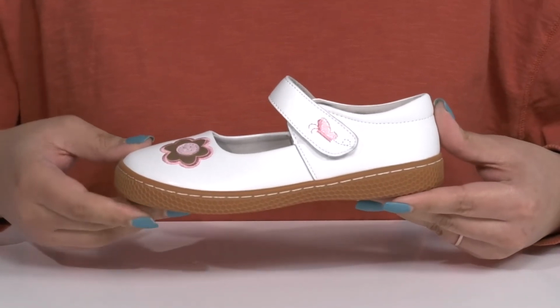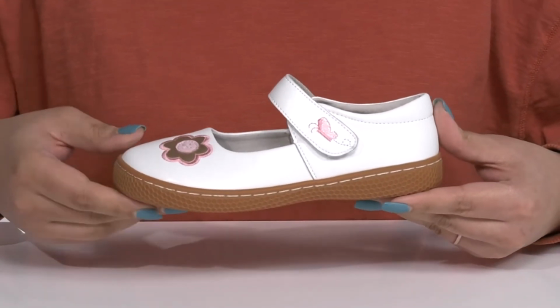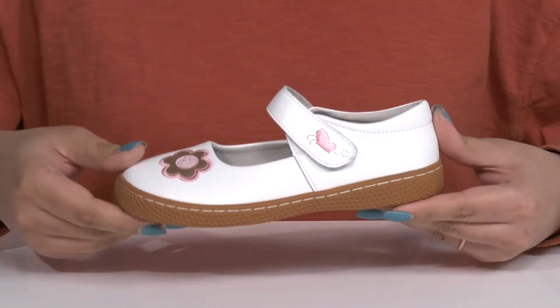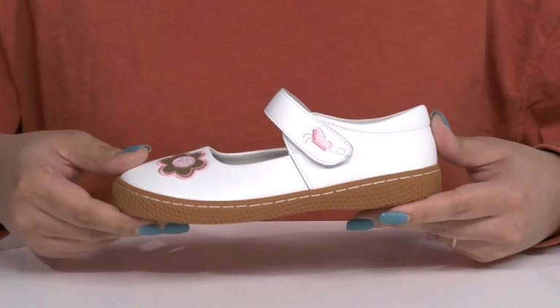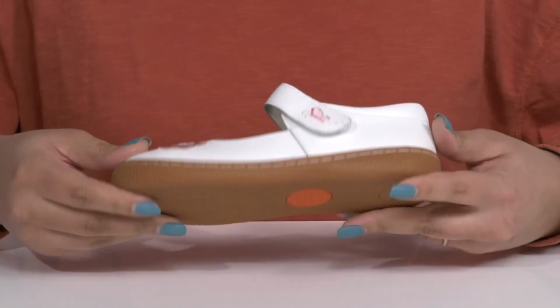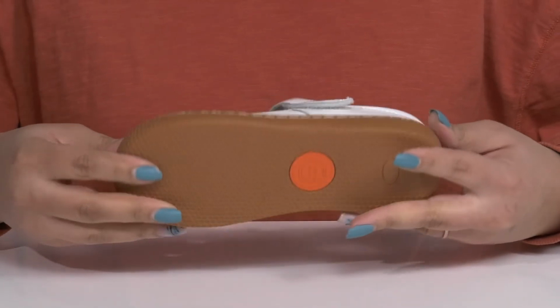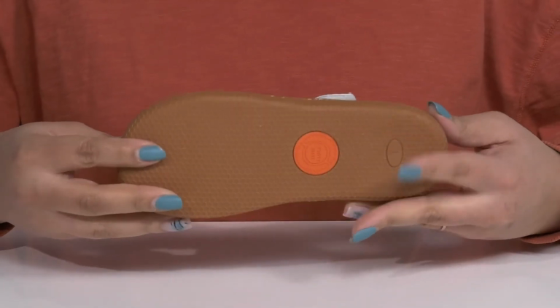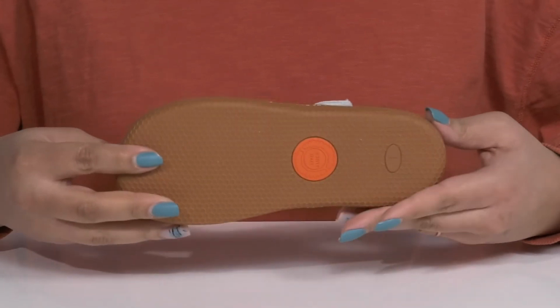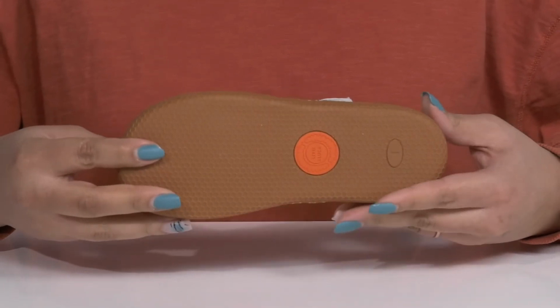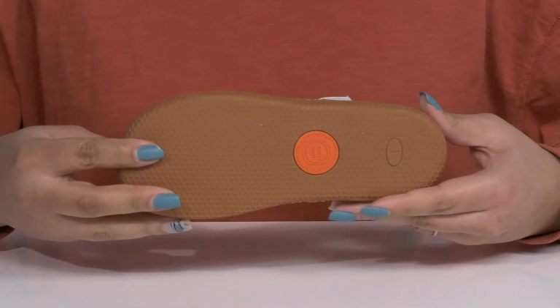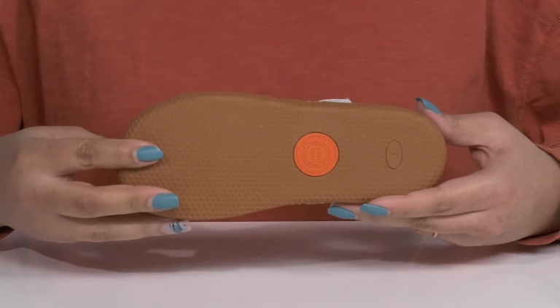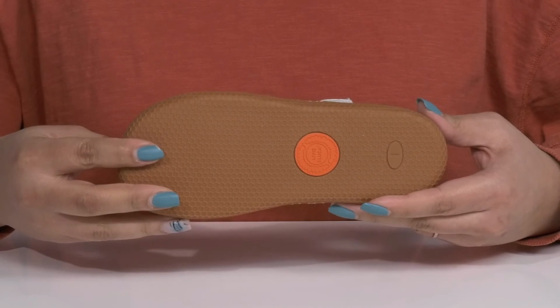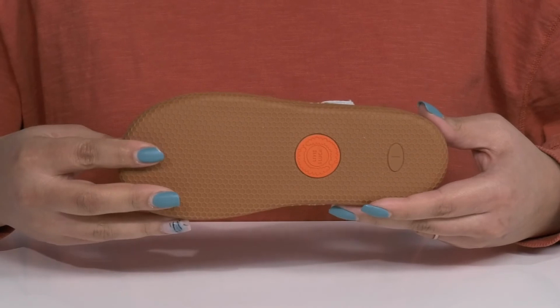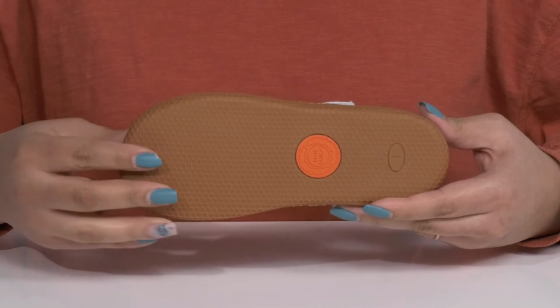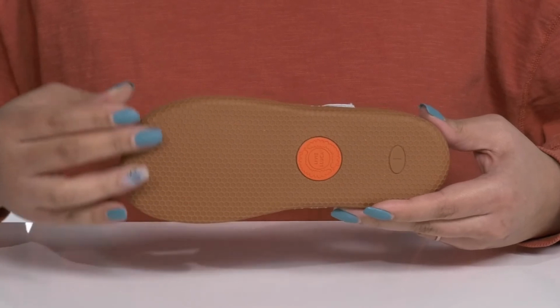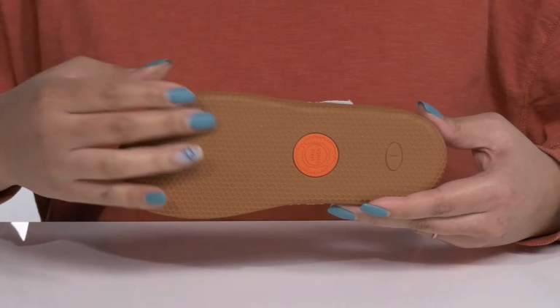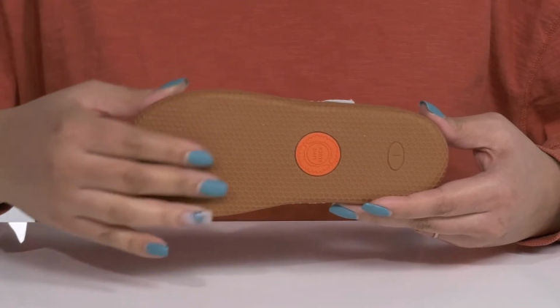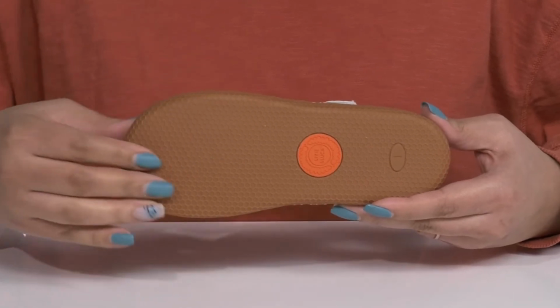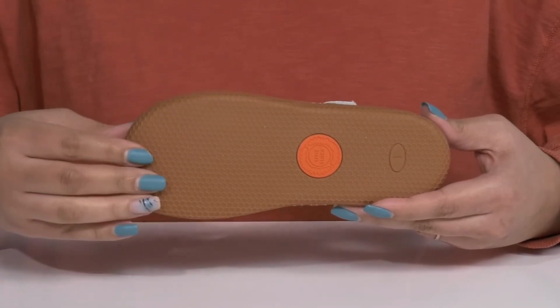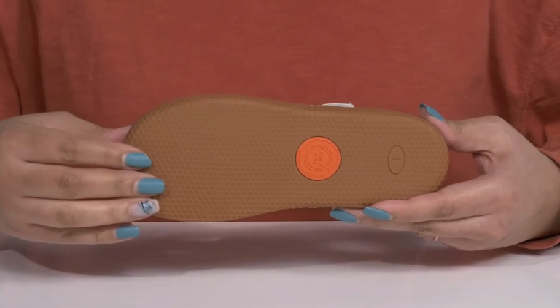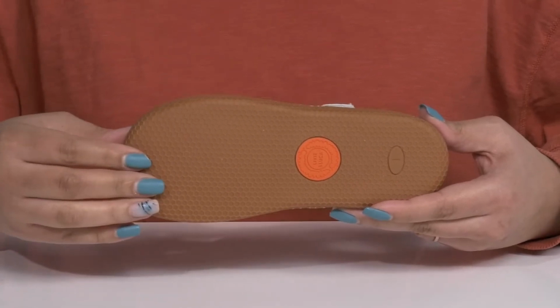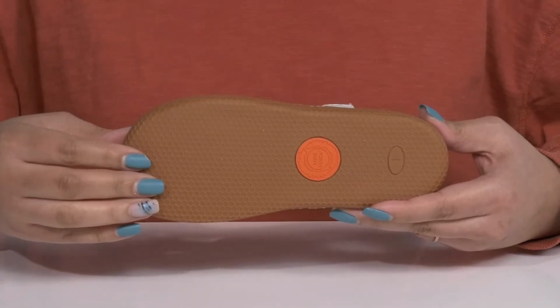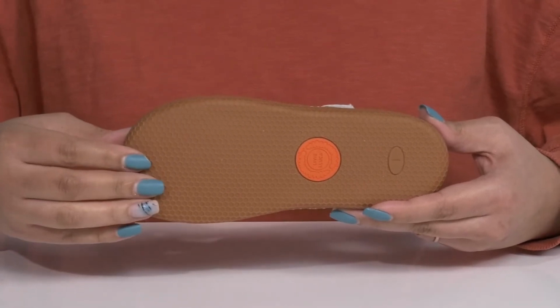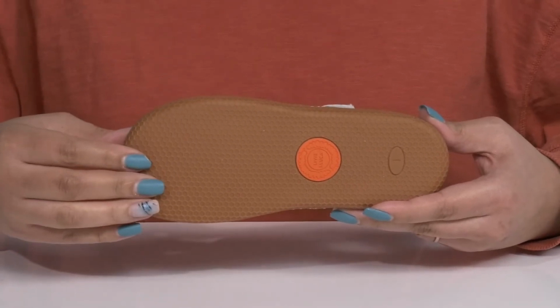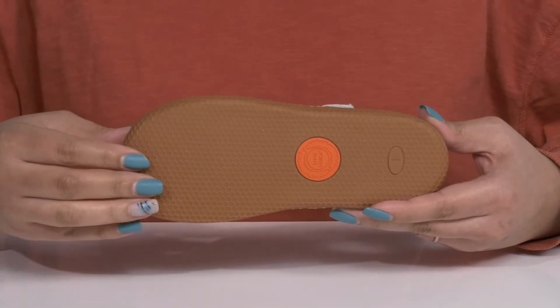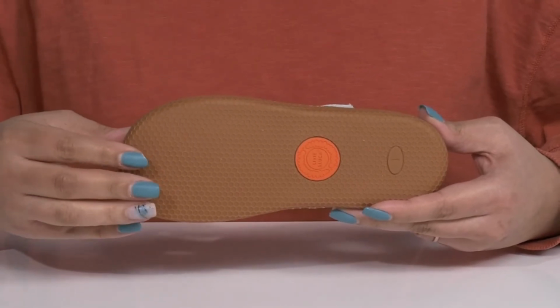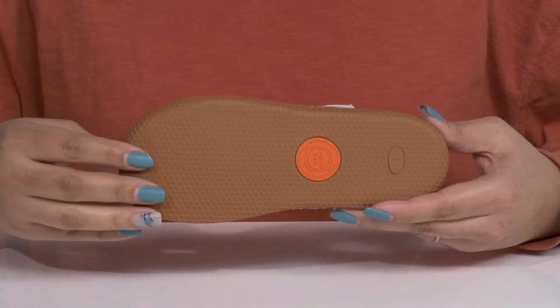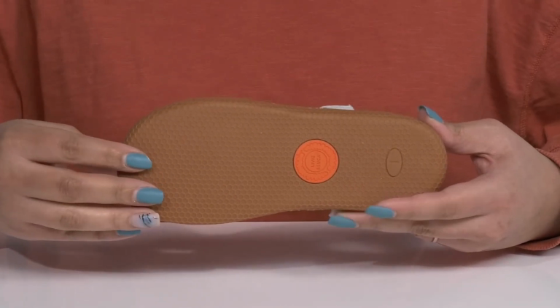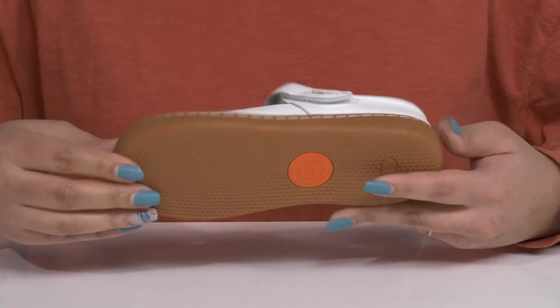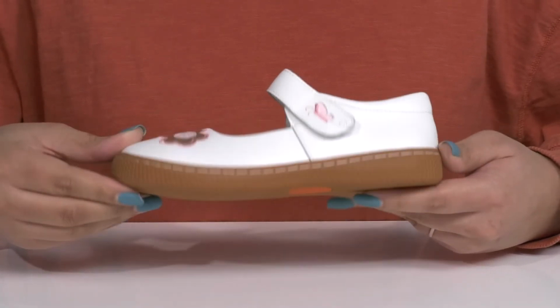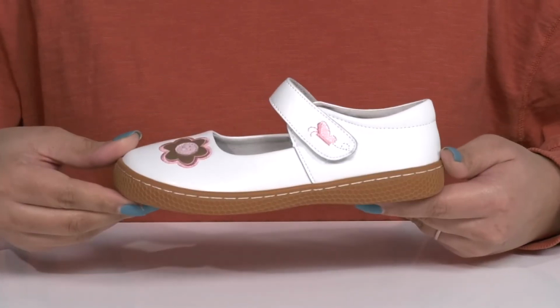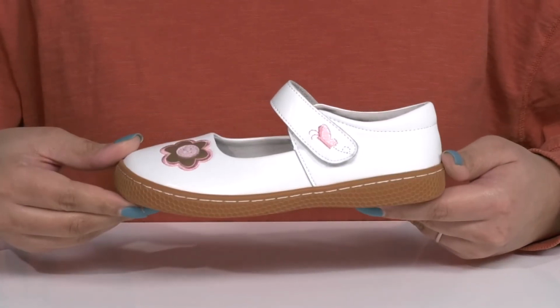It's all on top of a durable rubber outsole that has a grippy honeycomb tread to keep them stable.